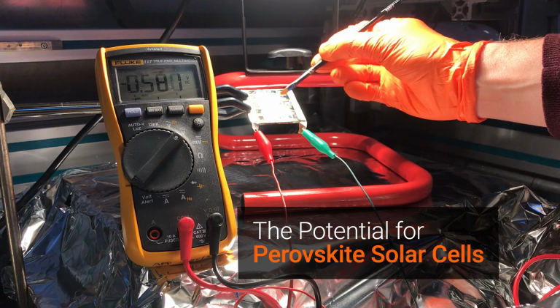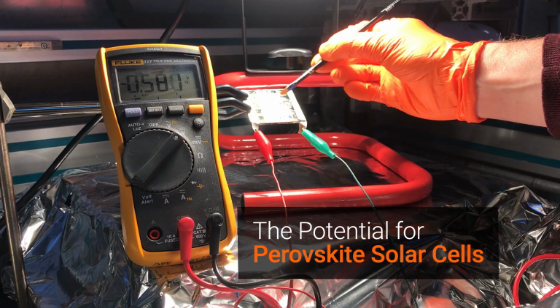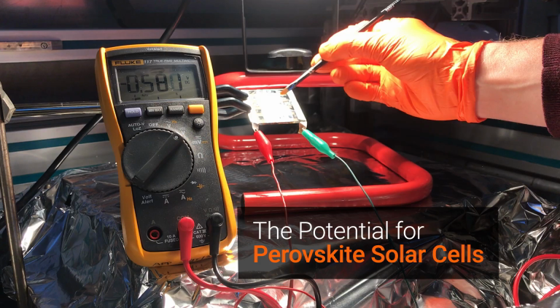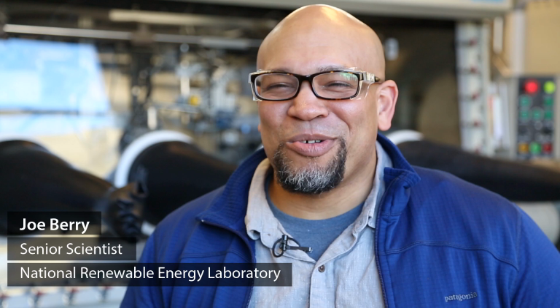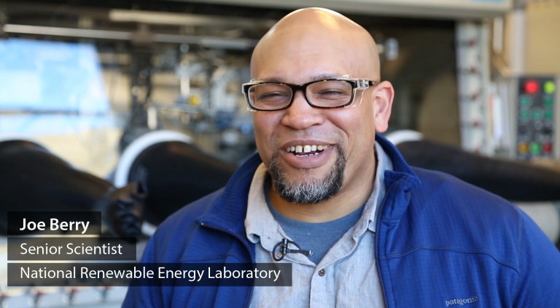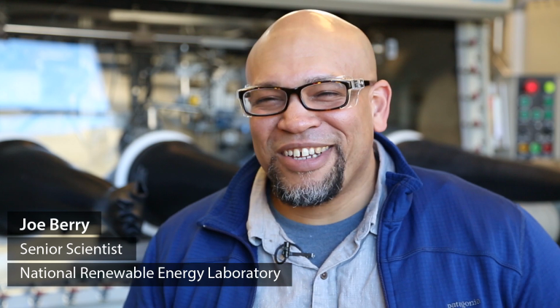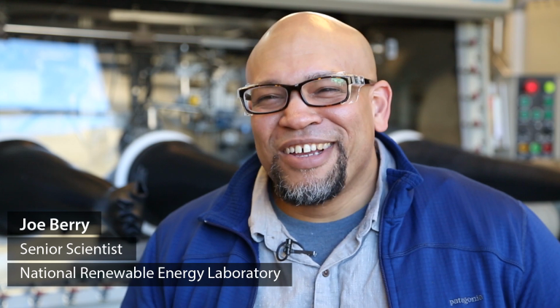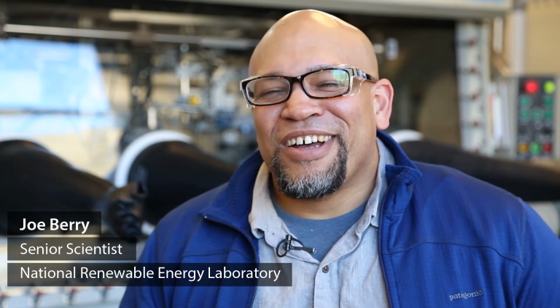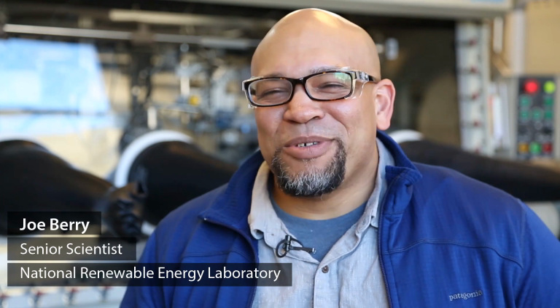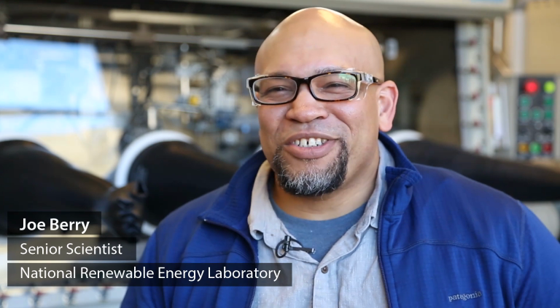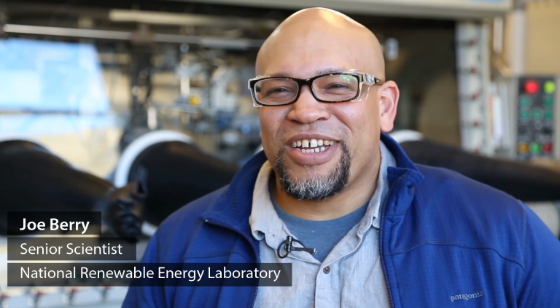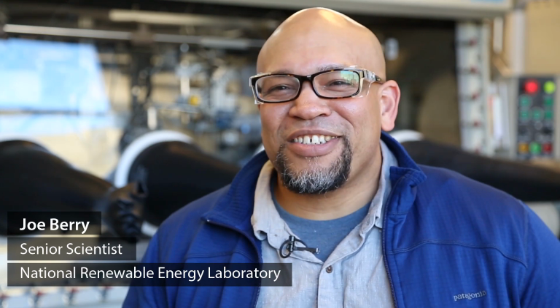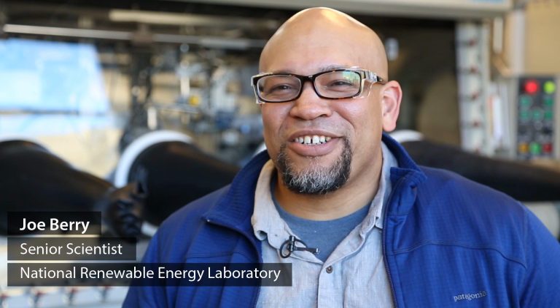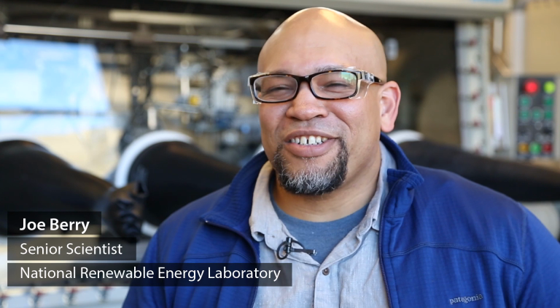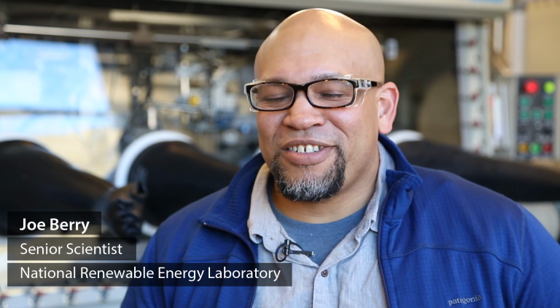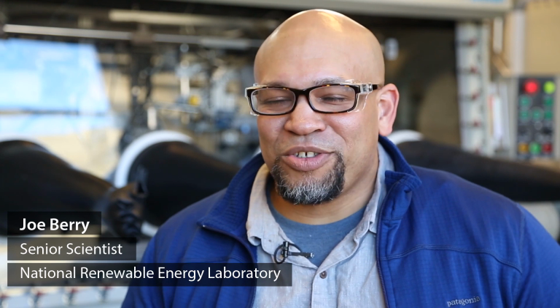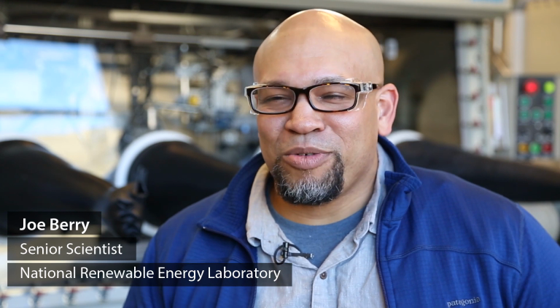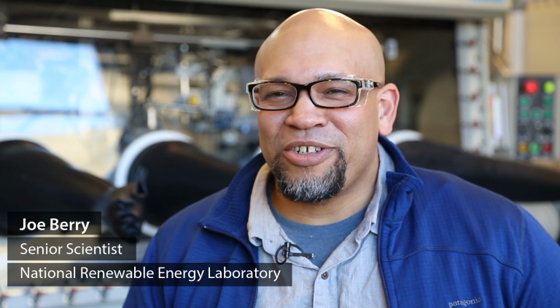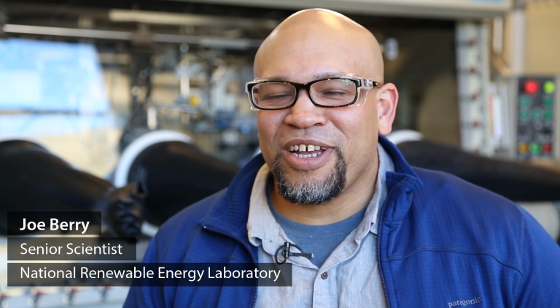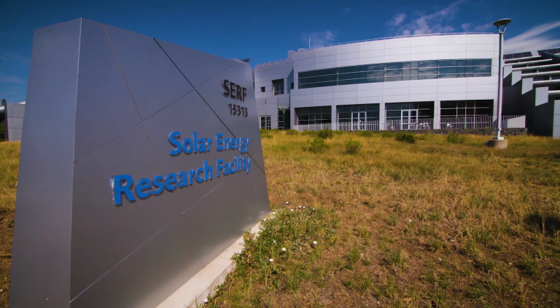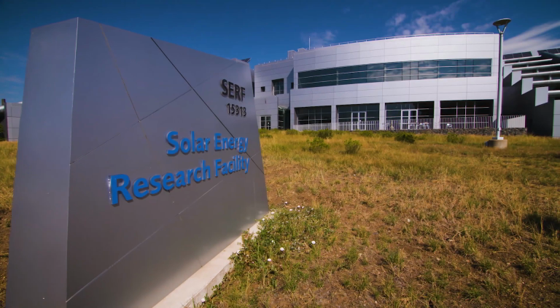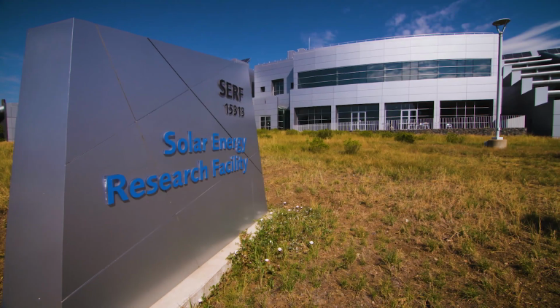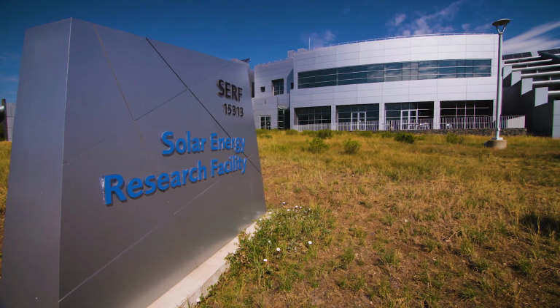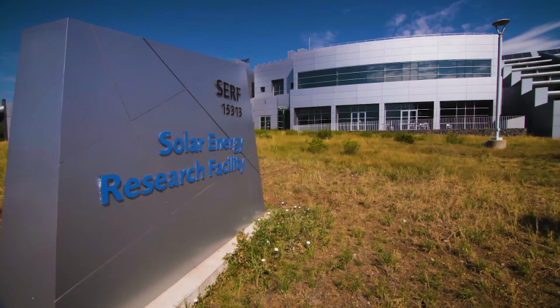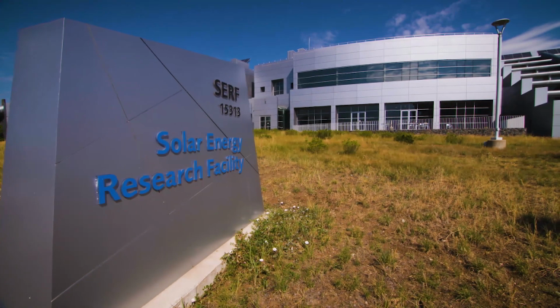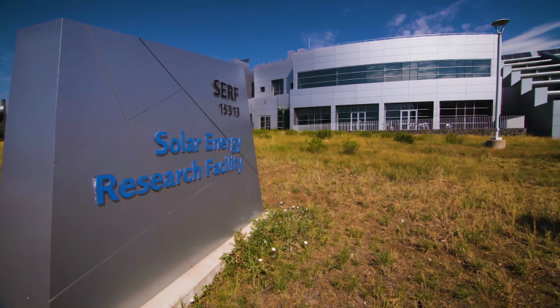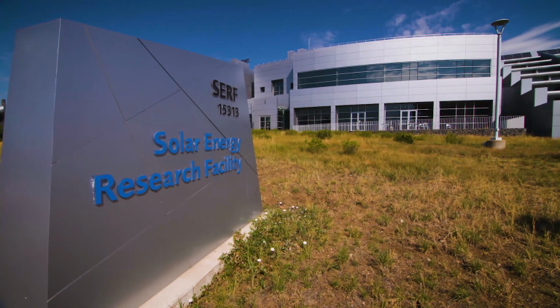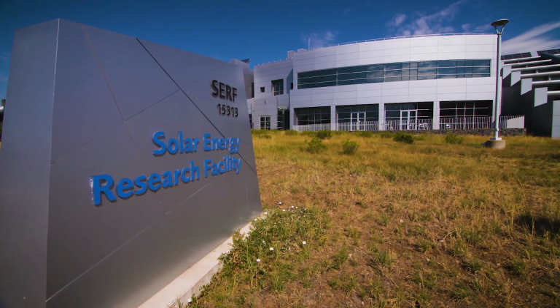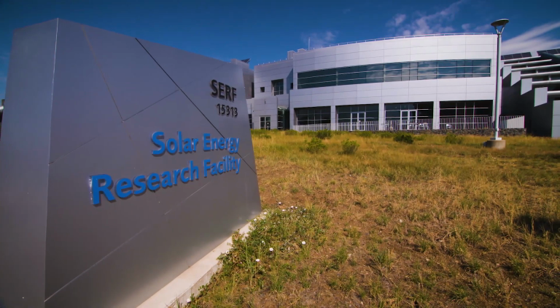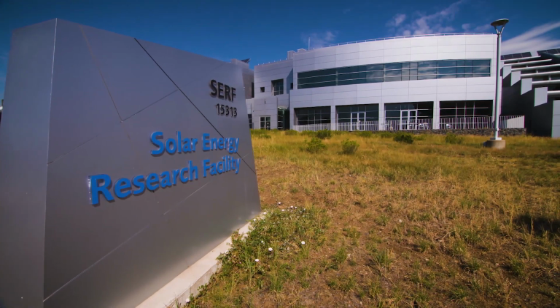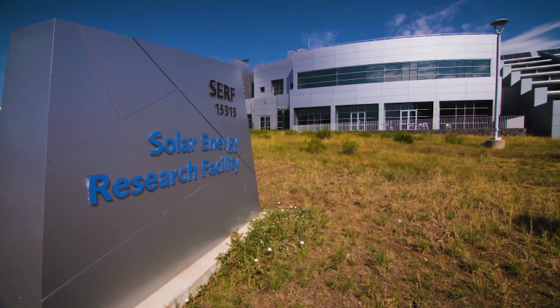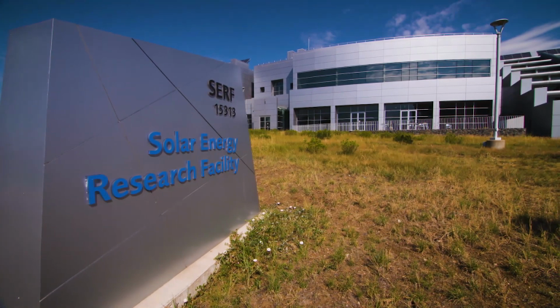My name is Joe Barry. I'm a senior scientist here at the National Renewable Energy Lab, and I'm also the Halide Perovskite Solar Cell Team Lead.